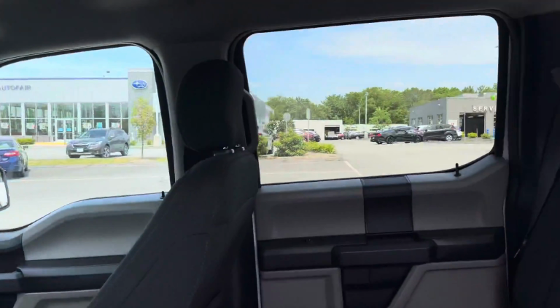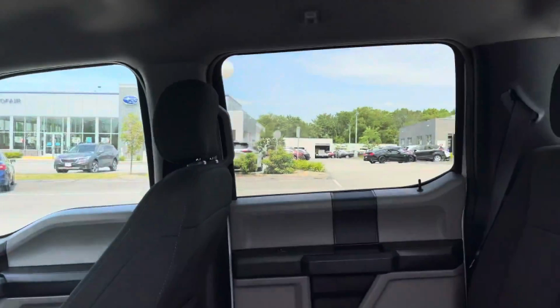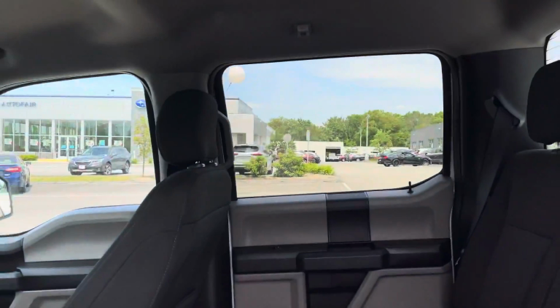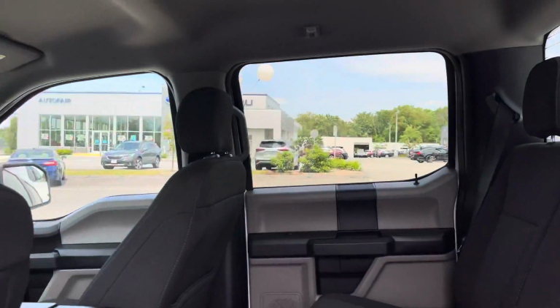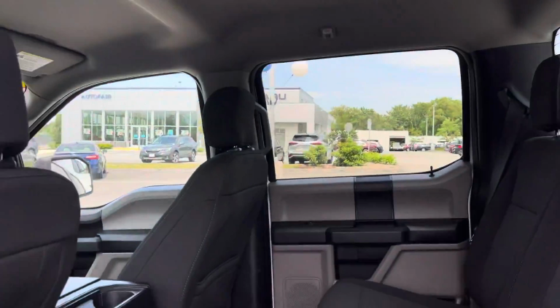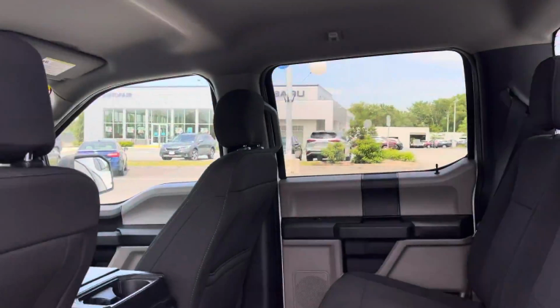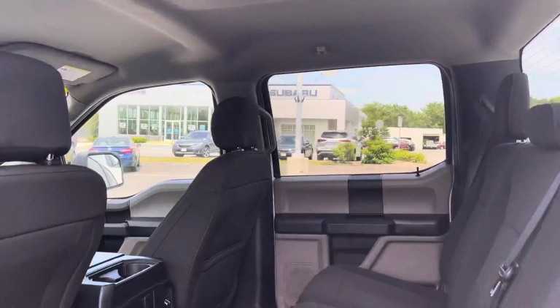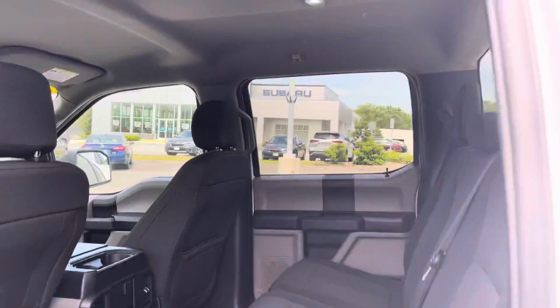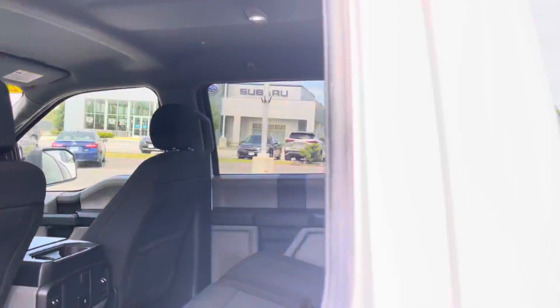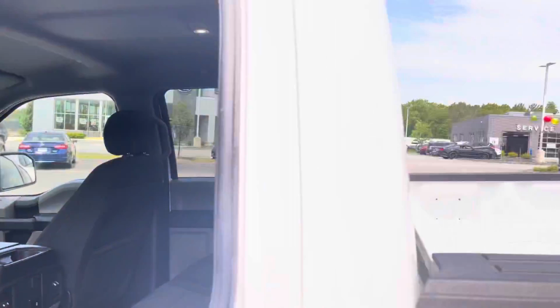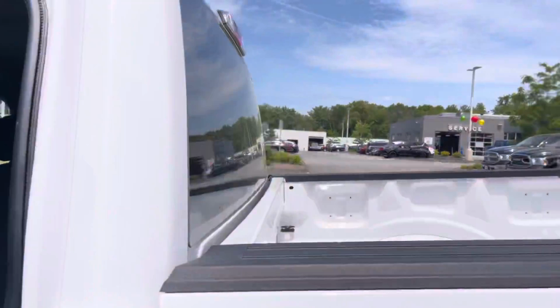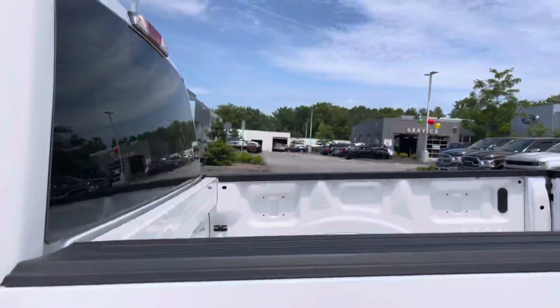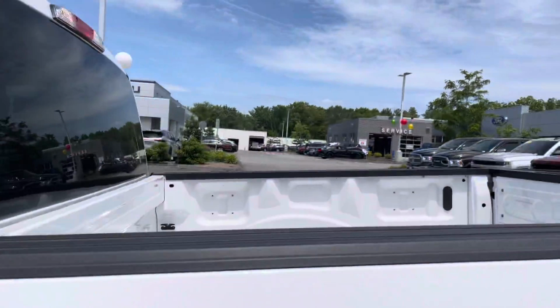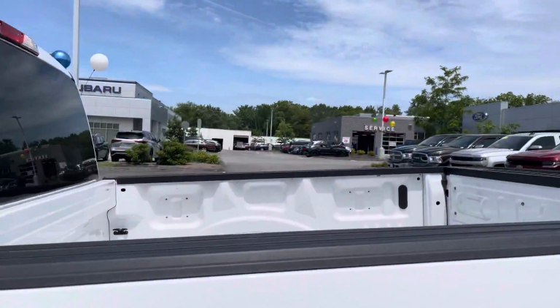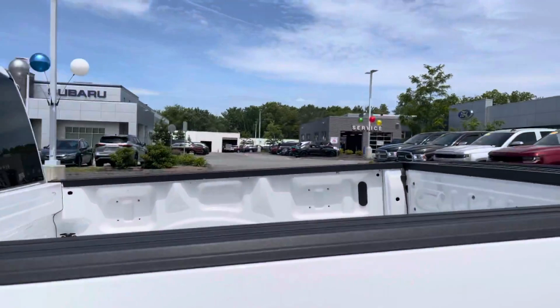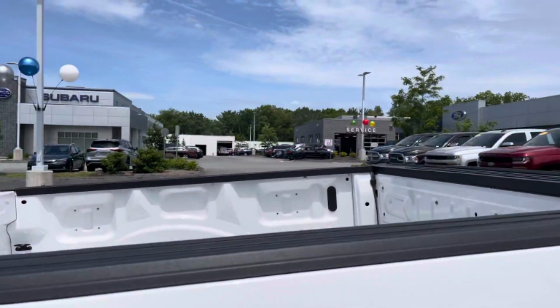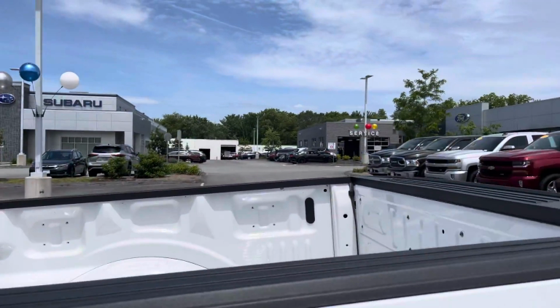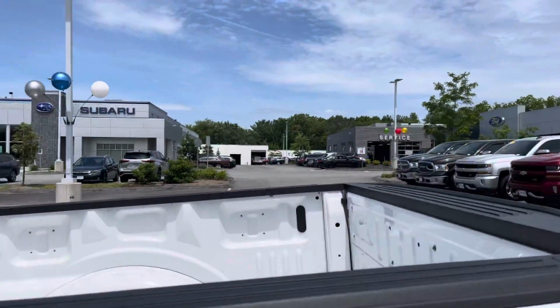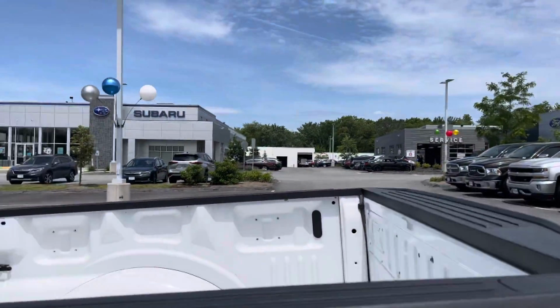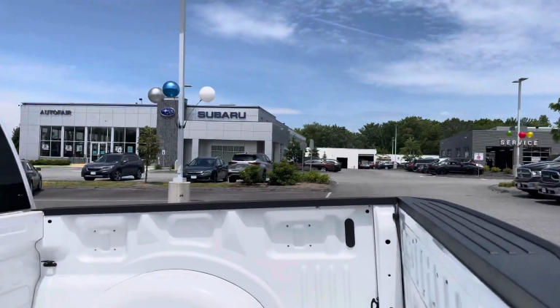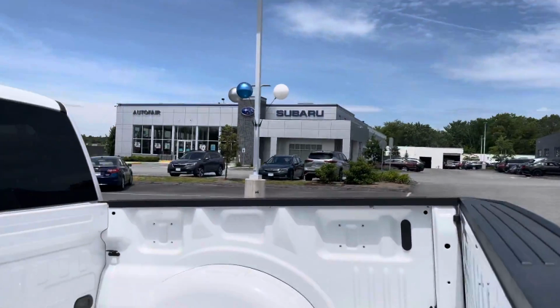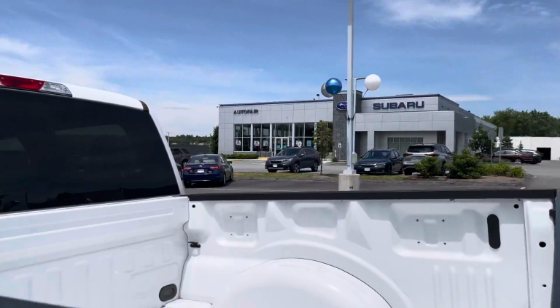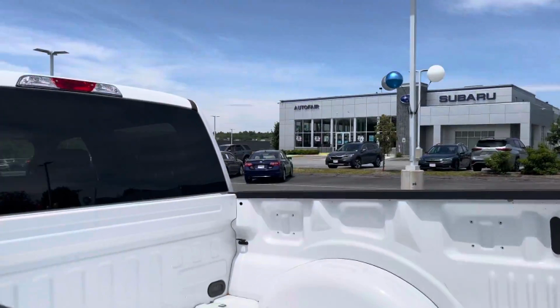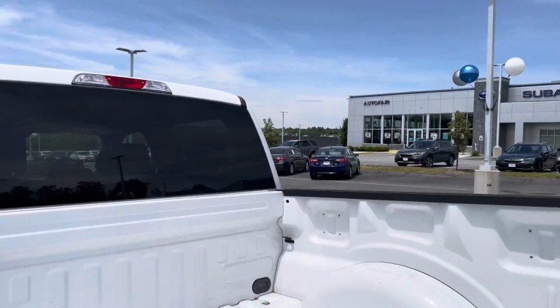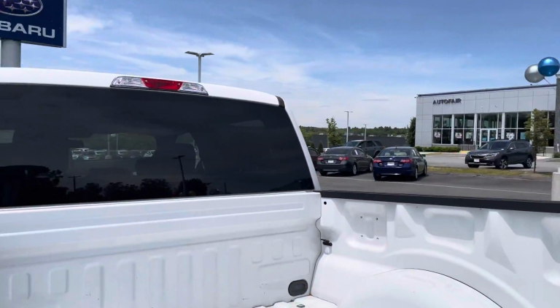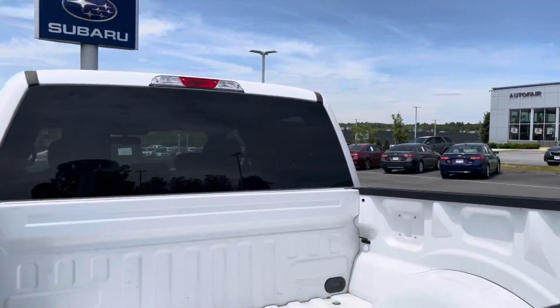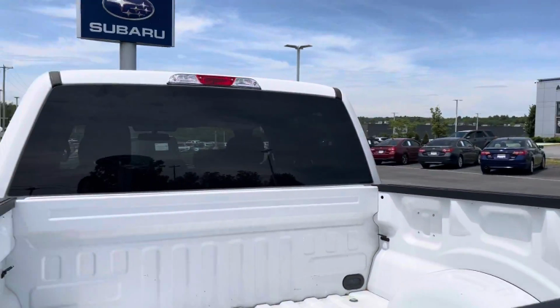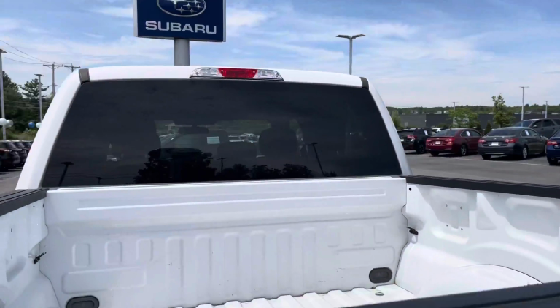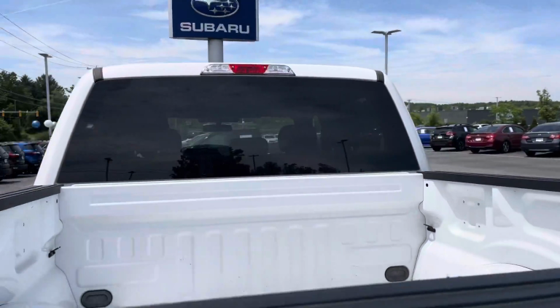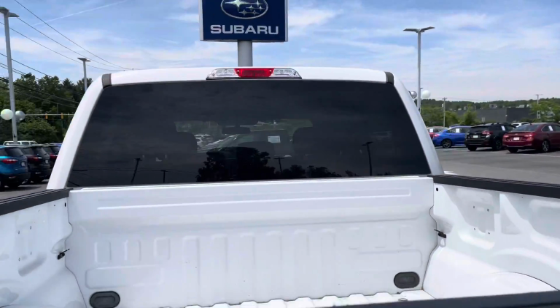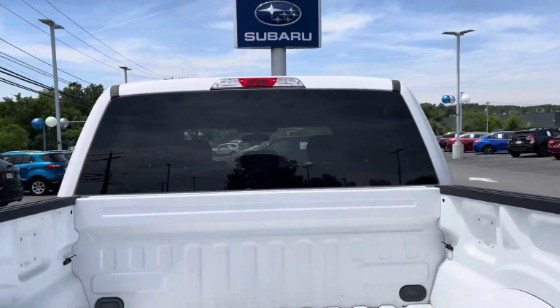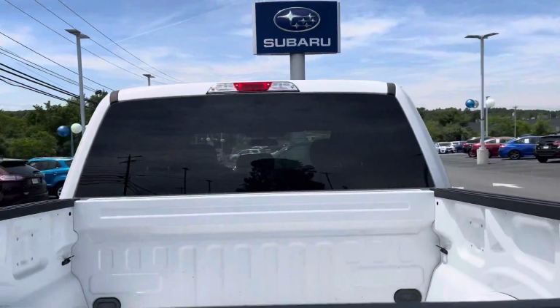I'm going to show you the bed real quick so you can take a look at it — not a single scratch, as you can see.